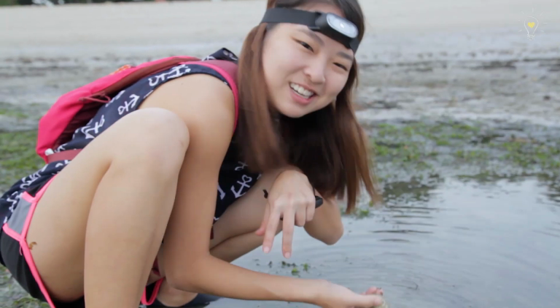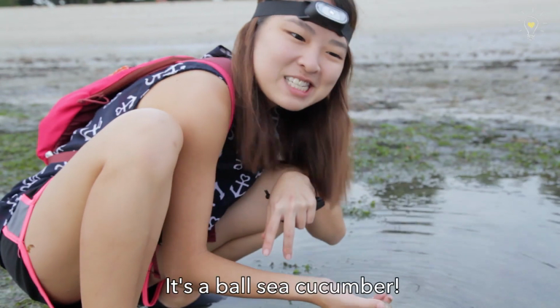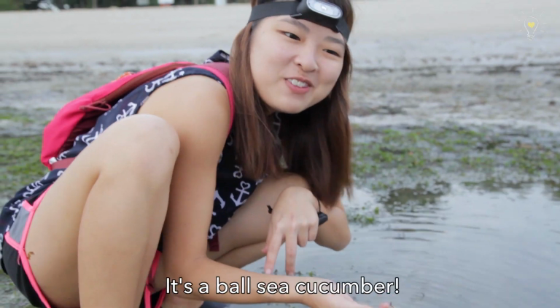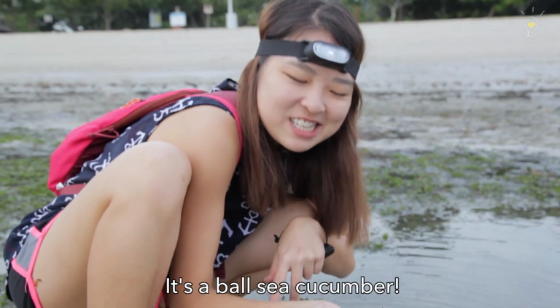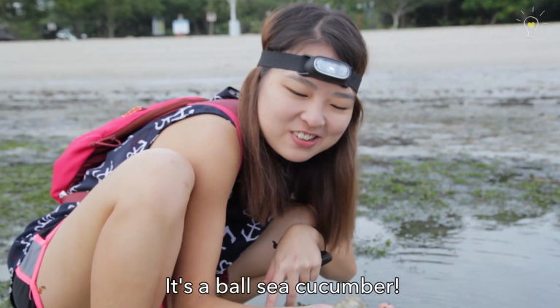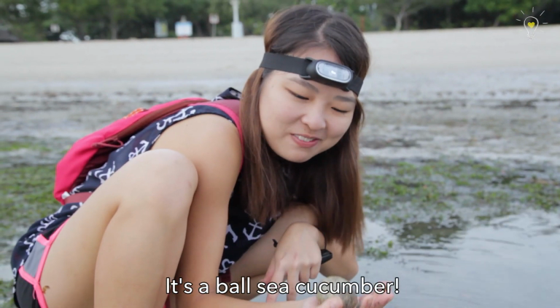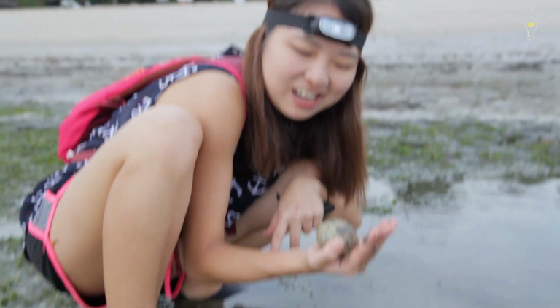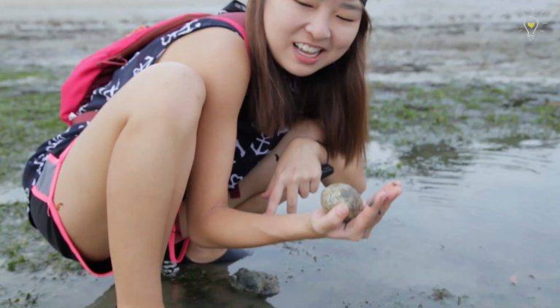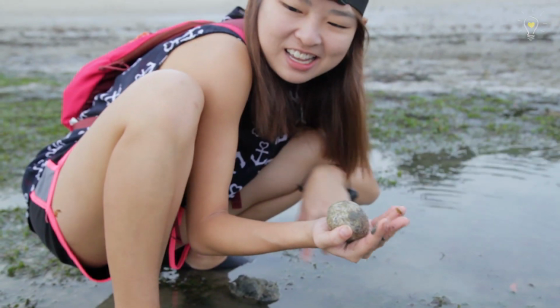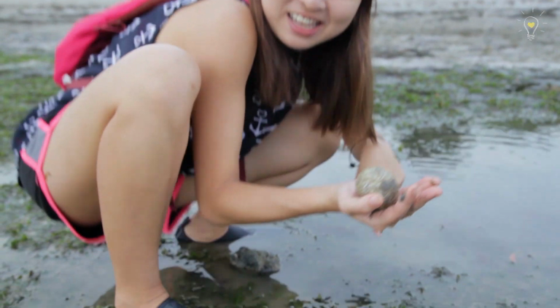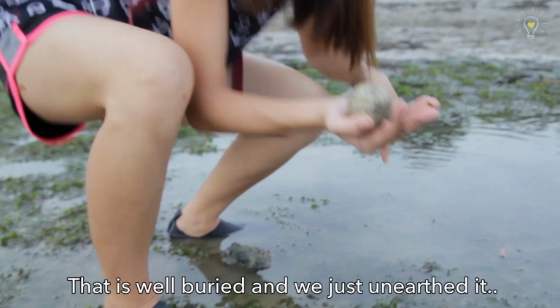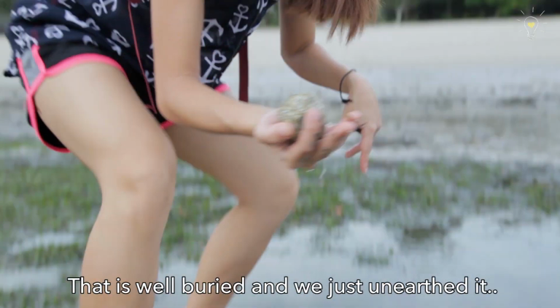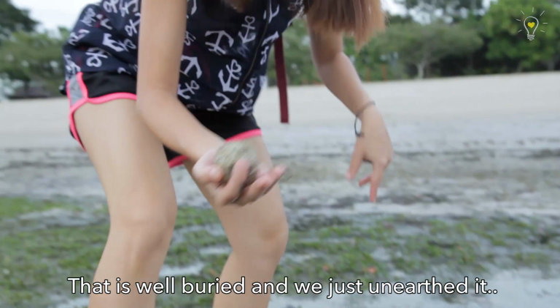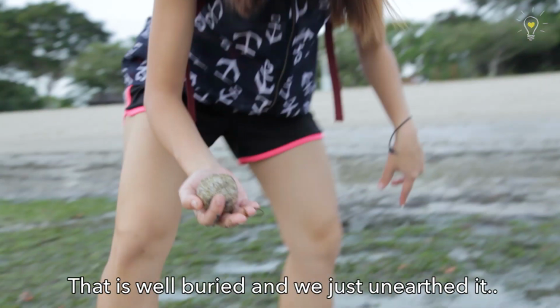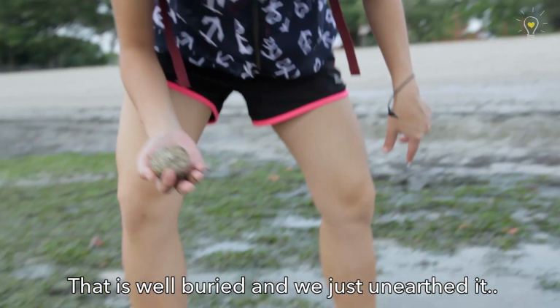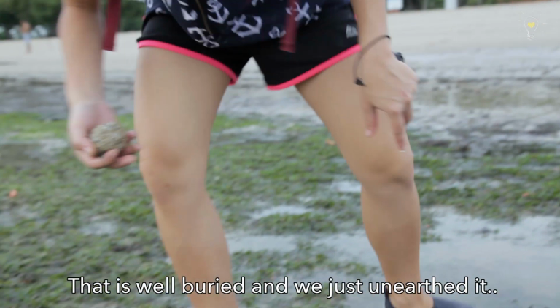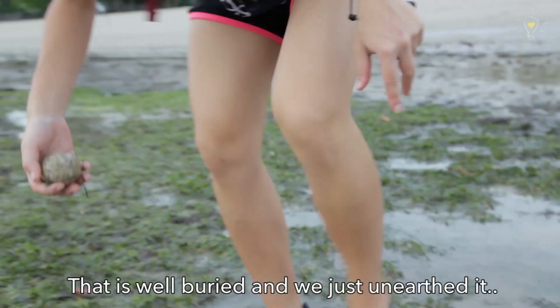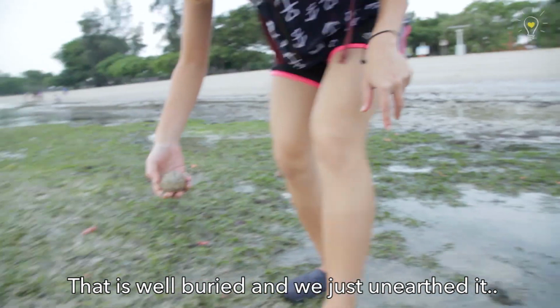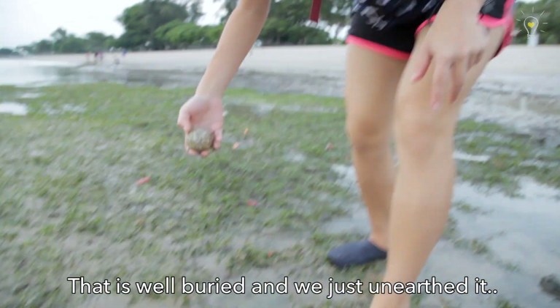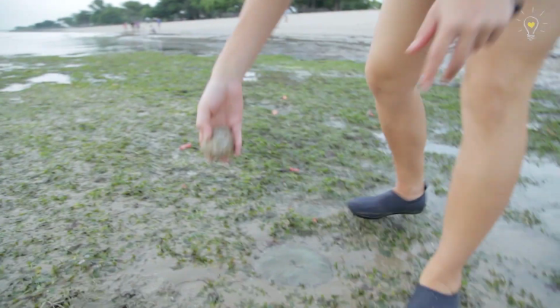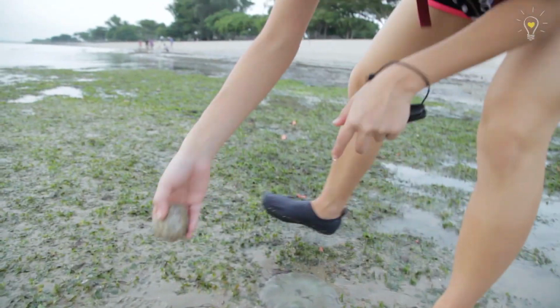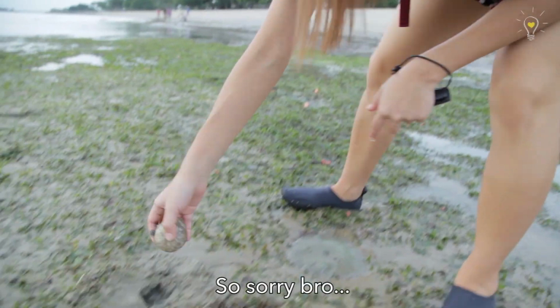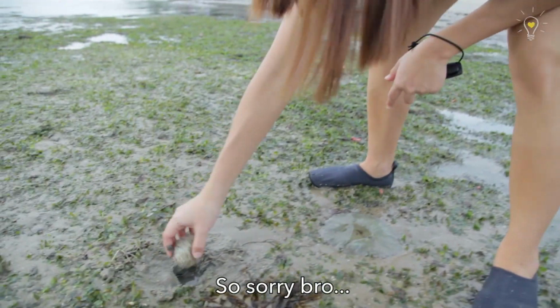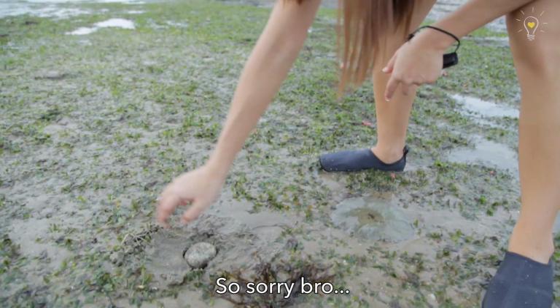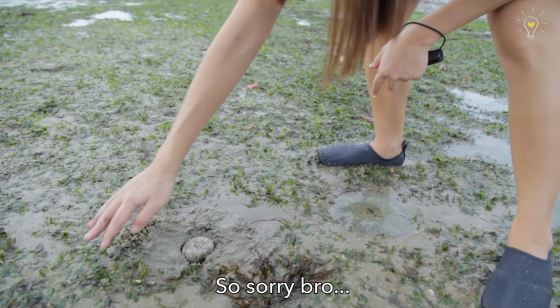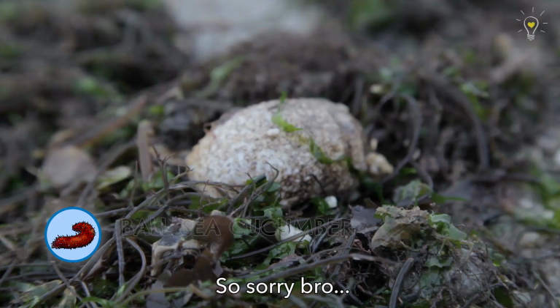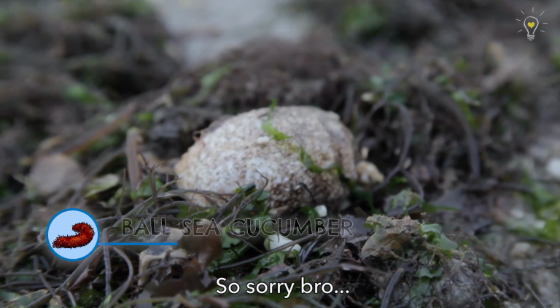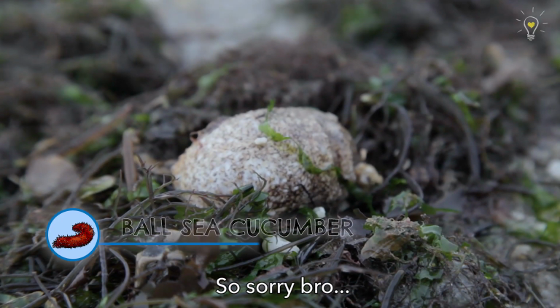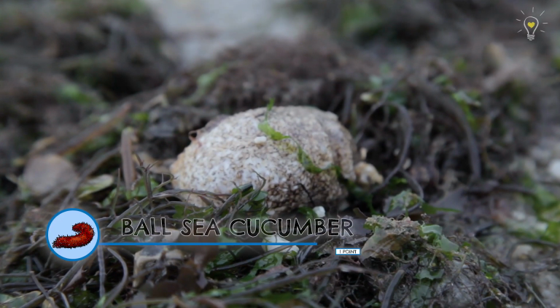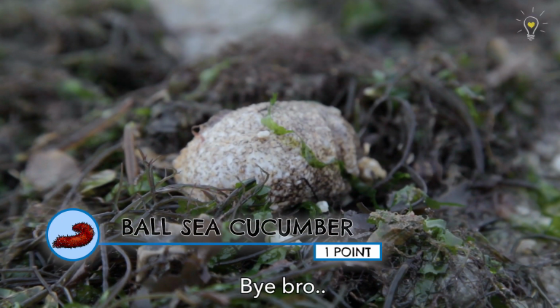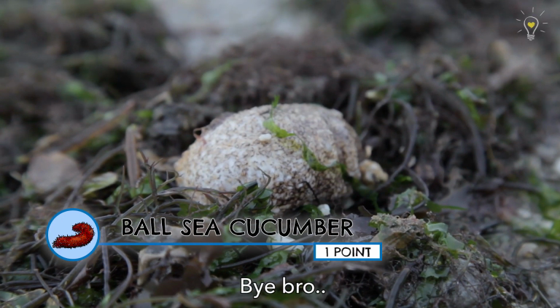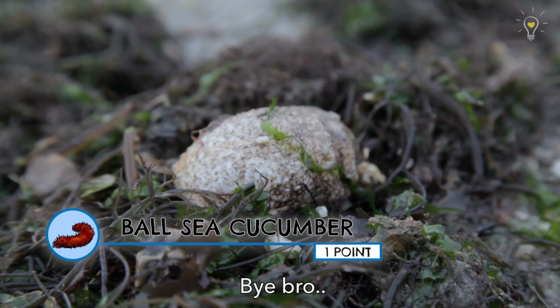It's a sea cucumber that was well buried and then we just unearthed it. Okay, so sorry bro. Bye bro.